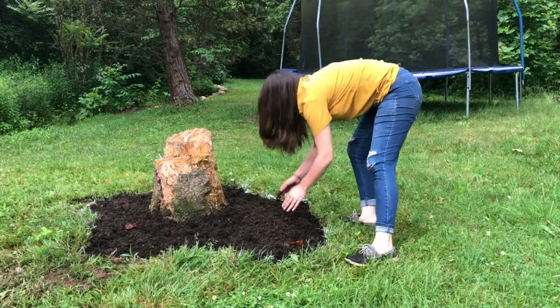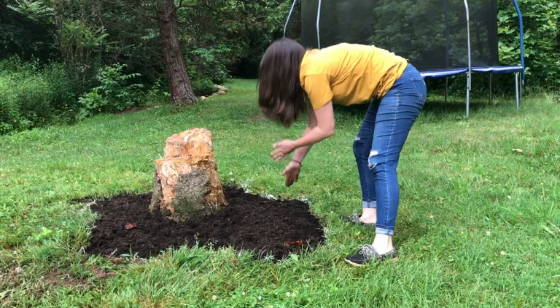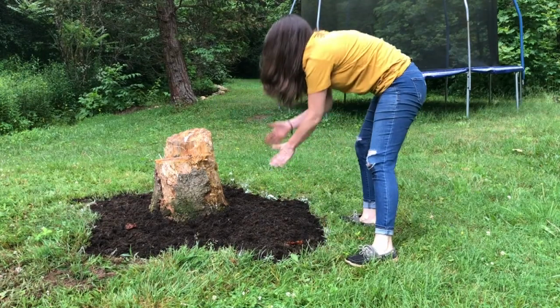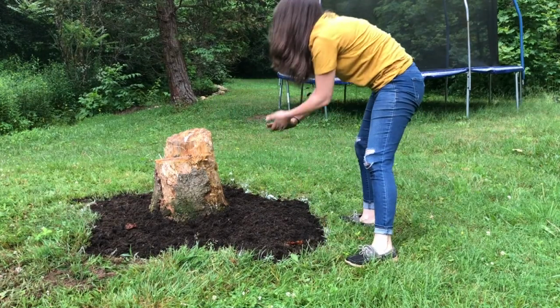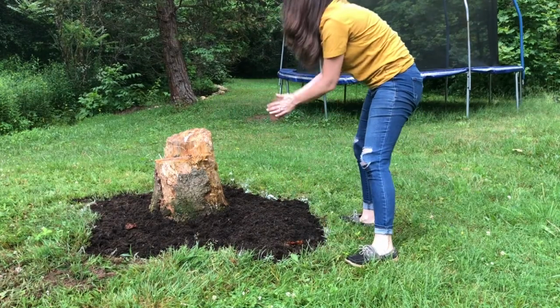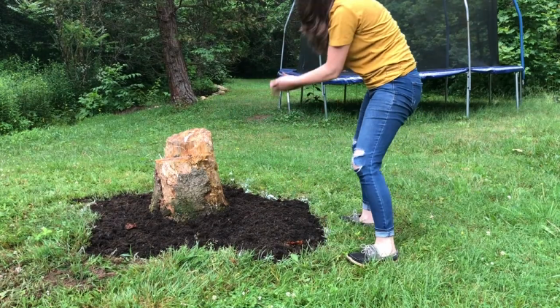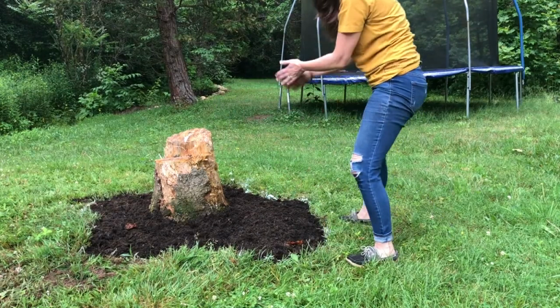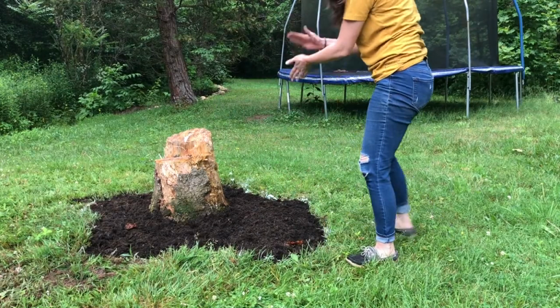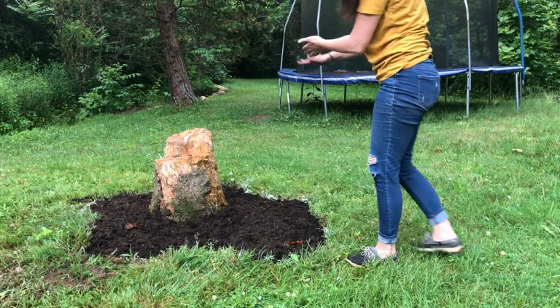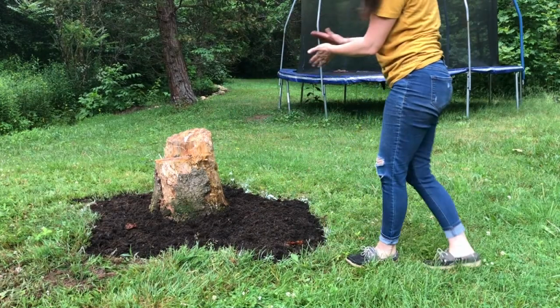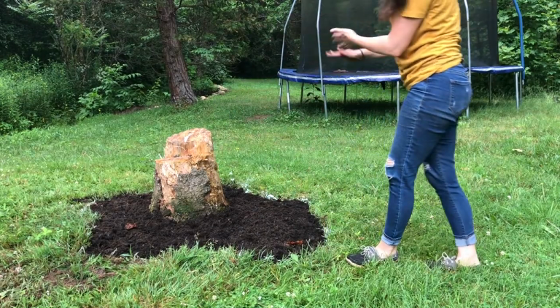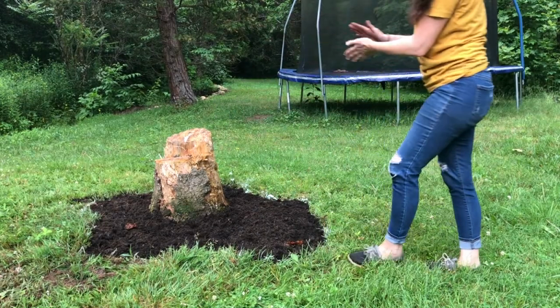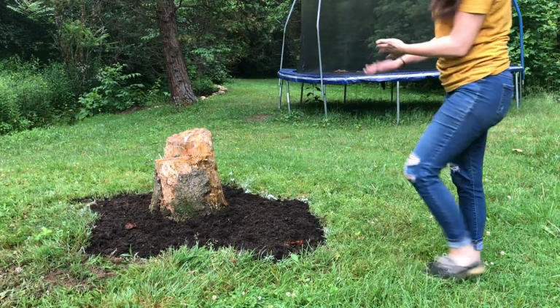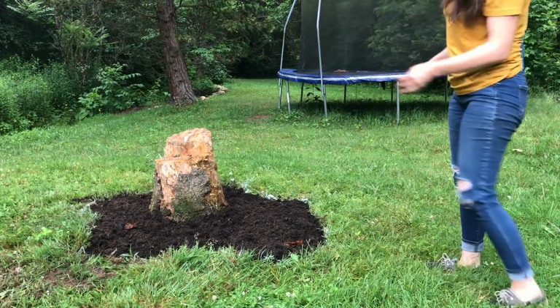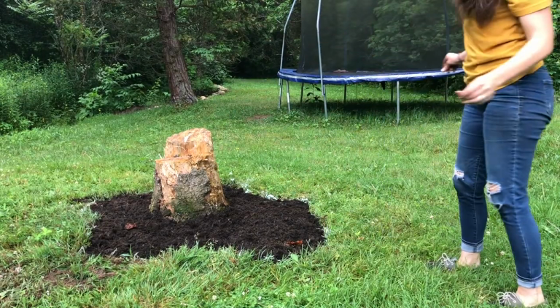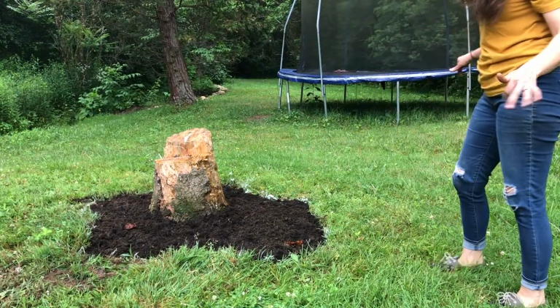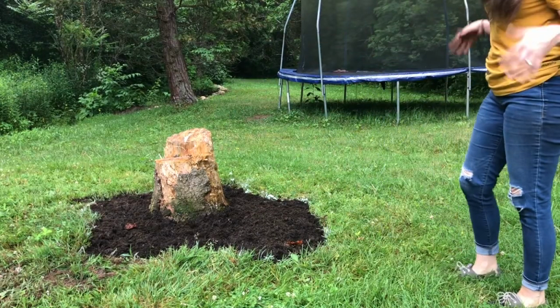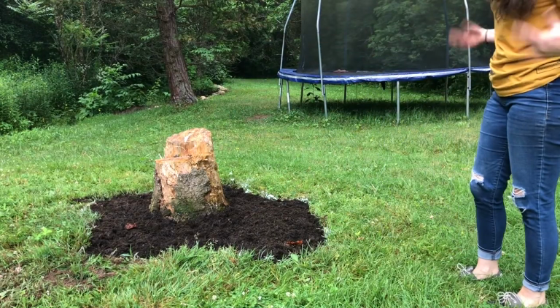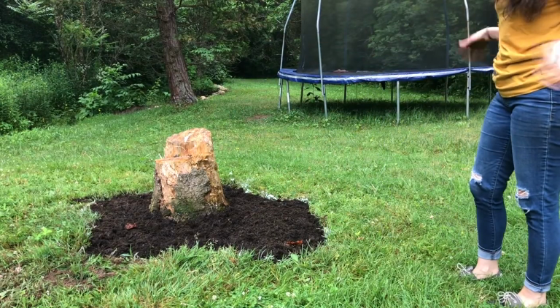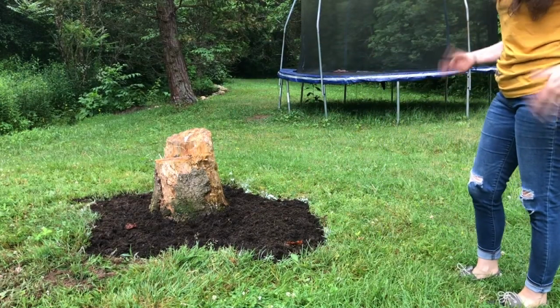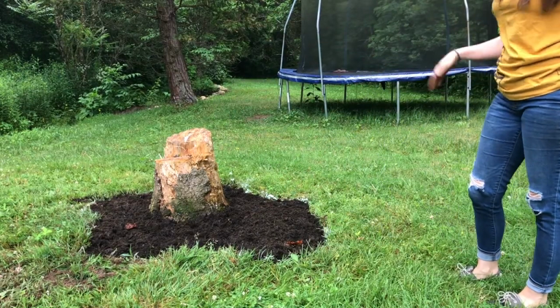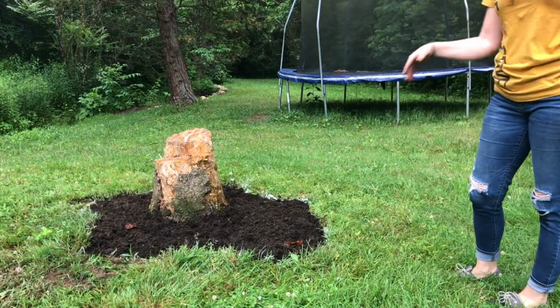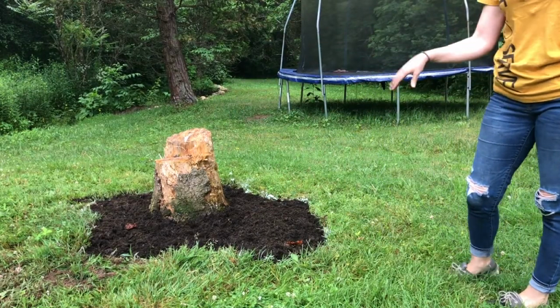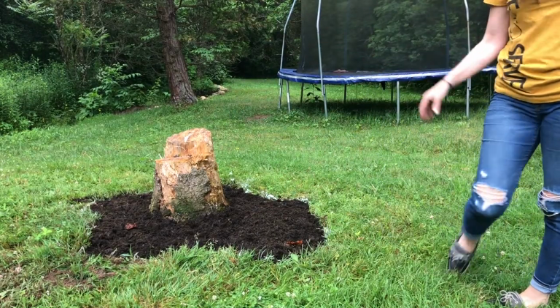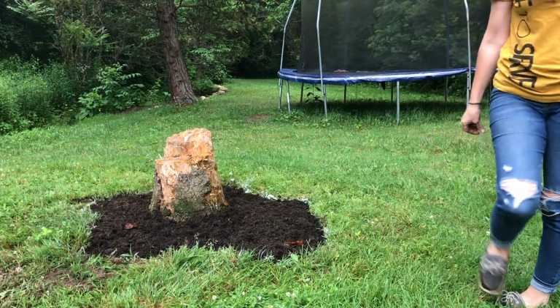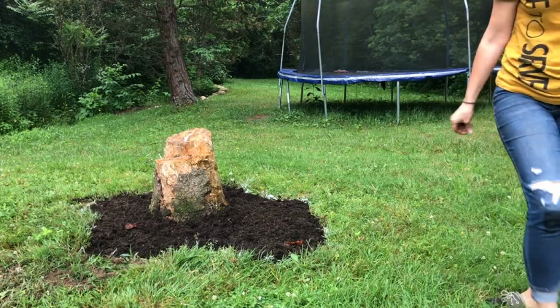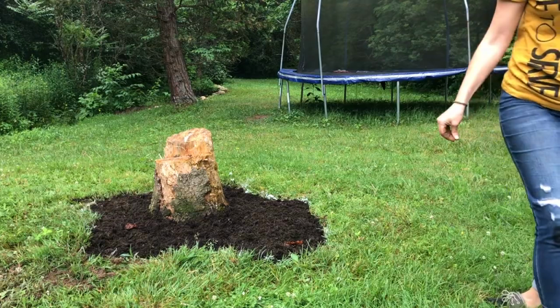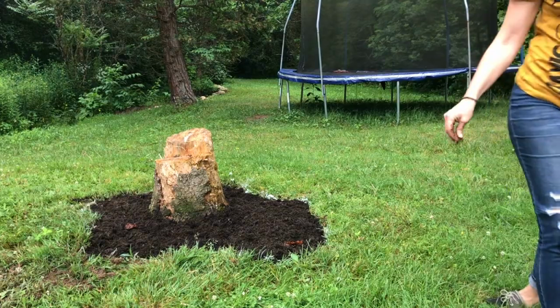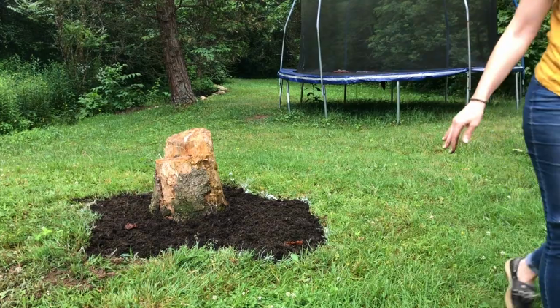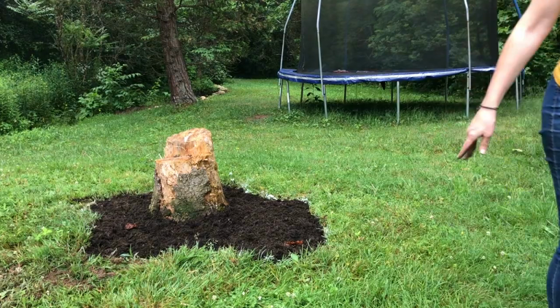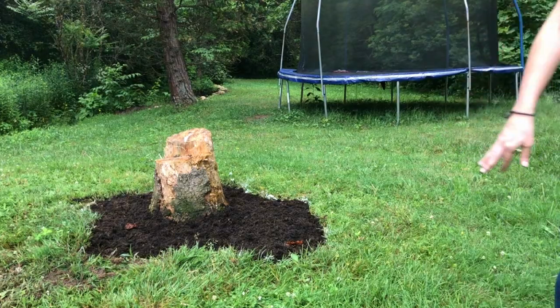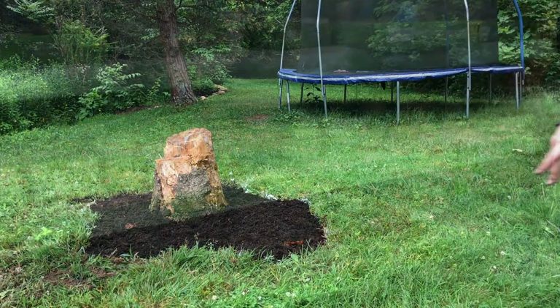And that's it — this area is prepped and now I'm ready to get my gnome figurines and put them in place.